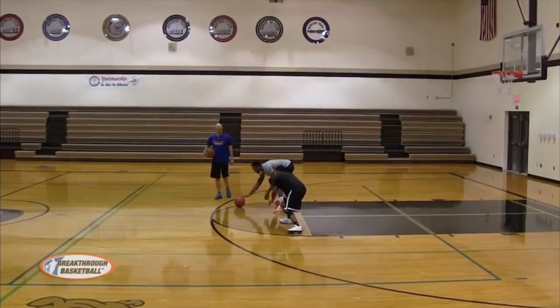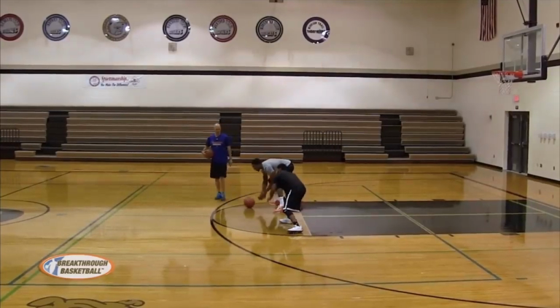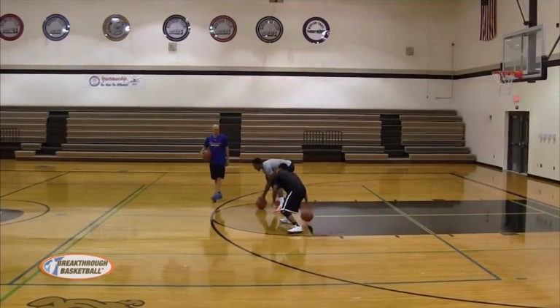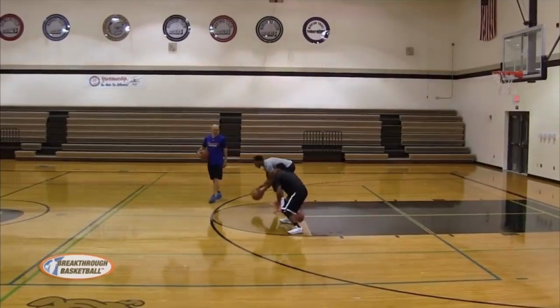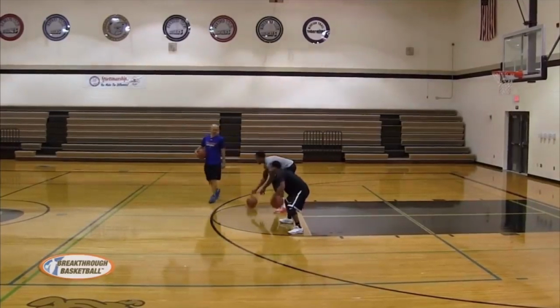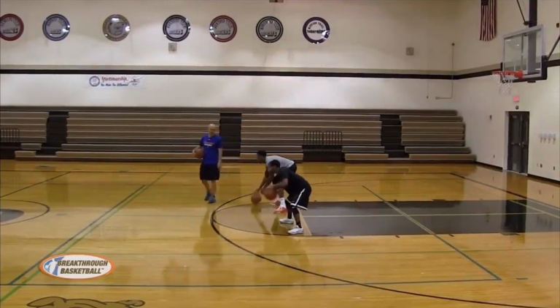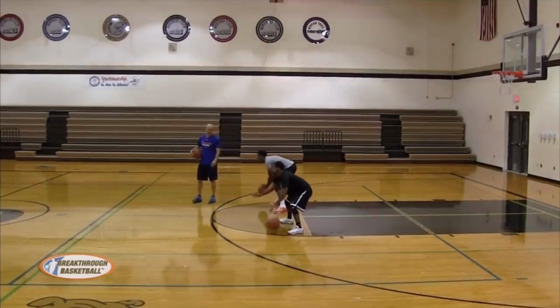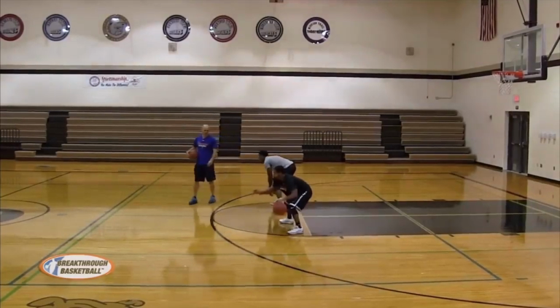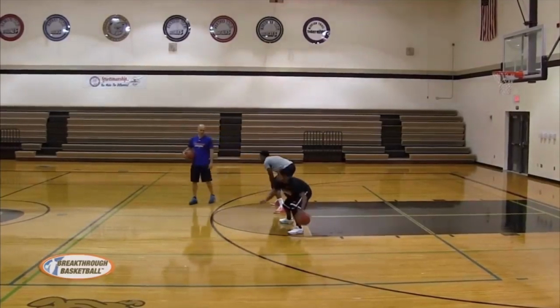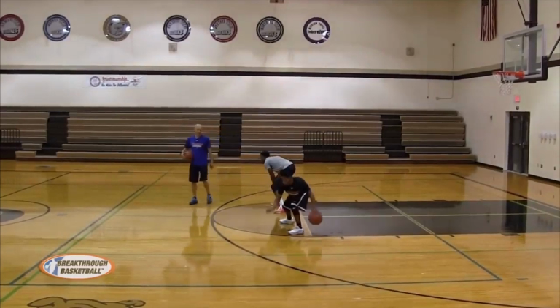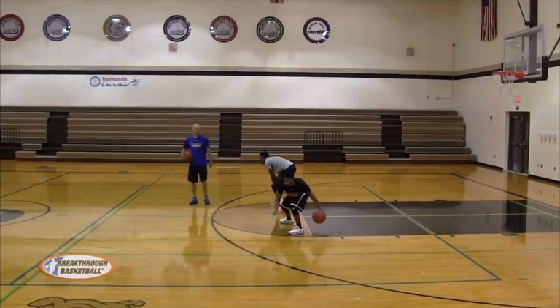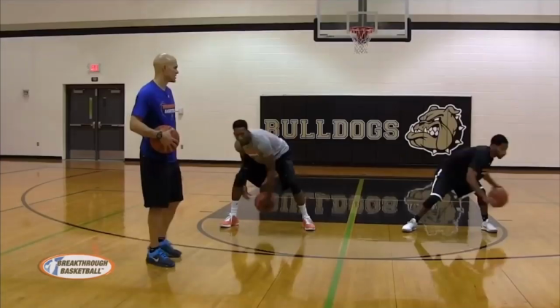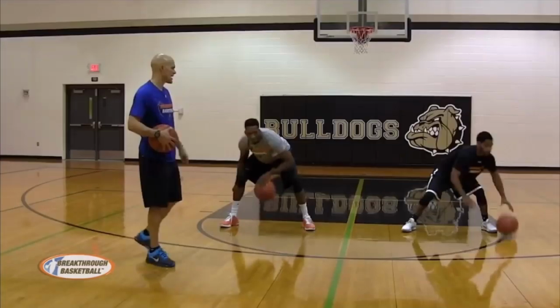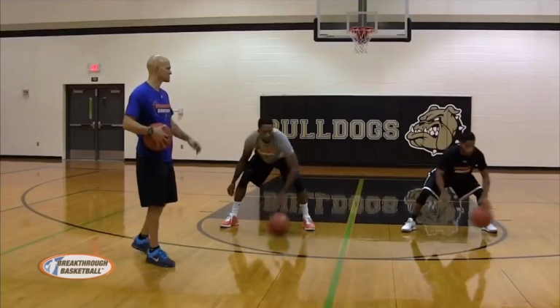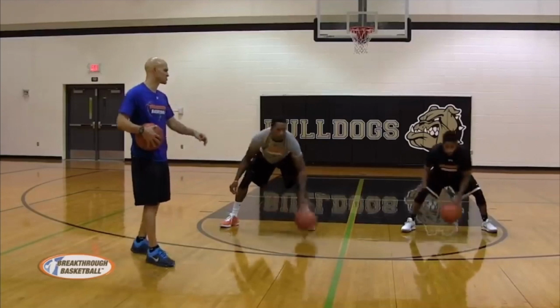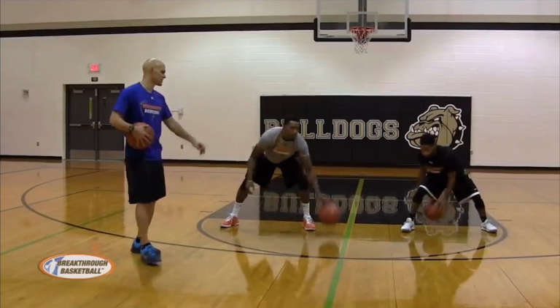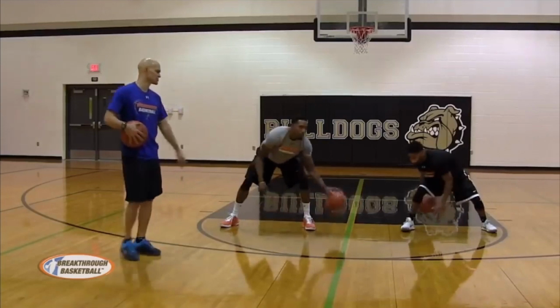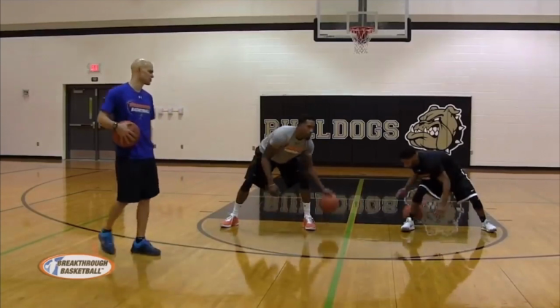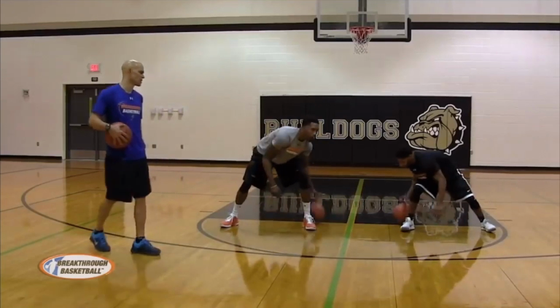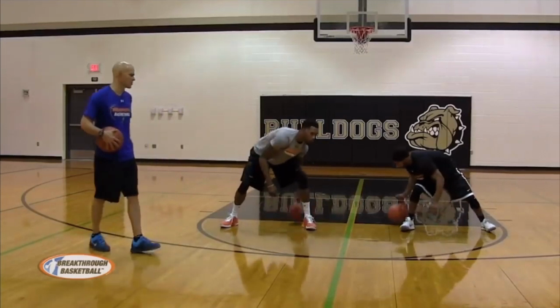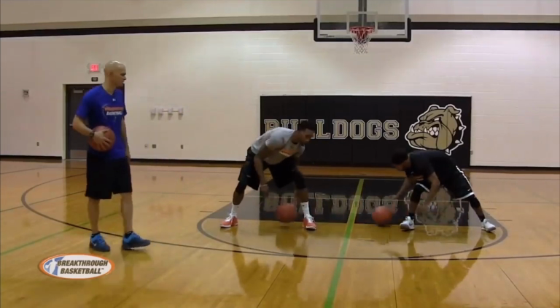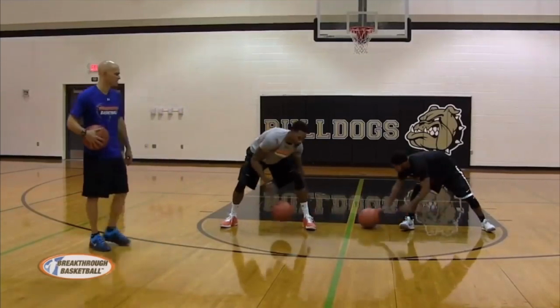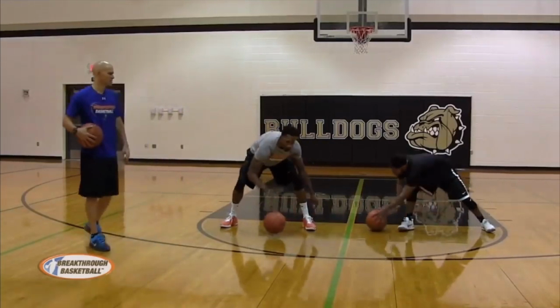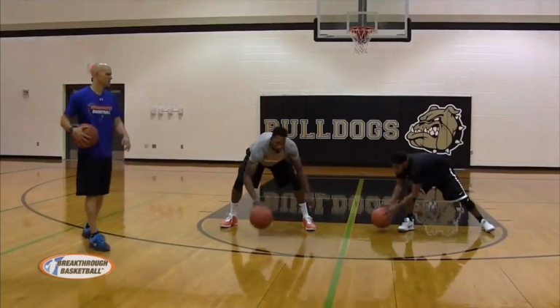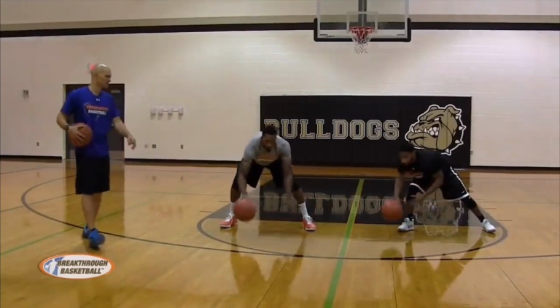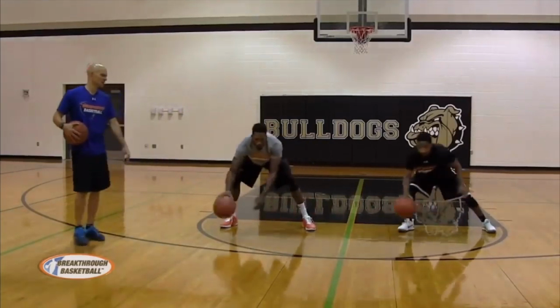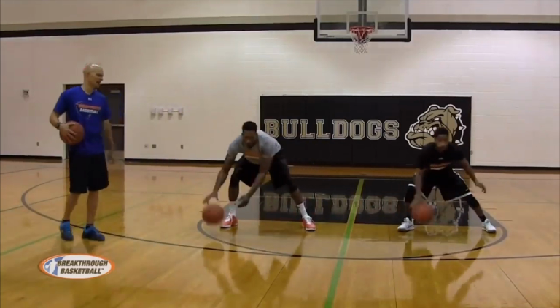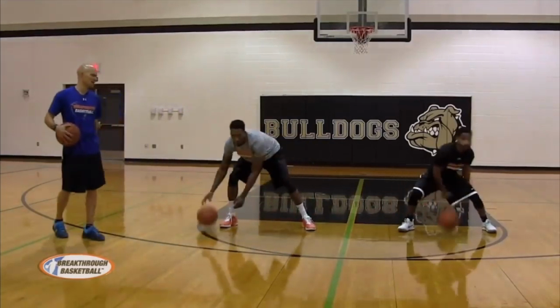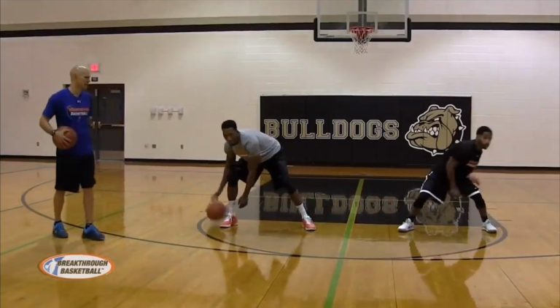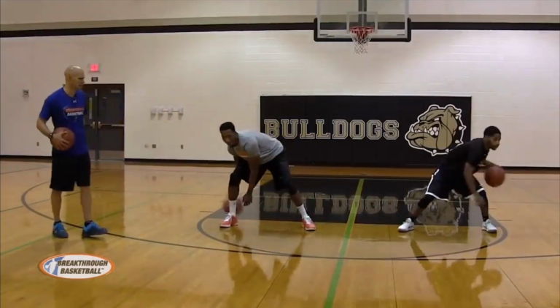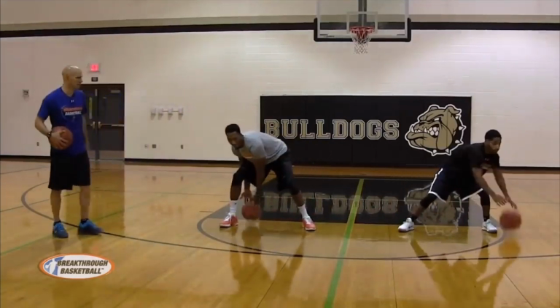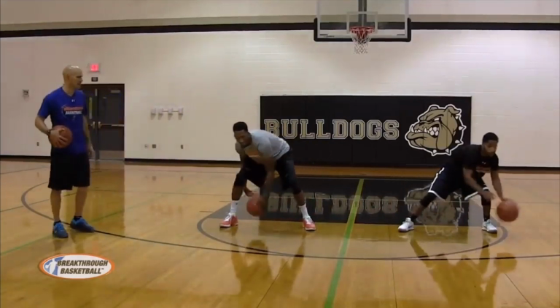Reverse it, opposite direction. Go the opposite direction. Again — pound and pound and pound.